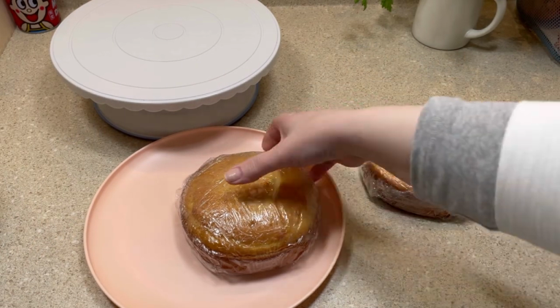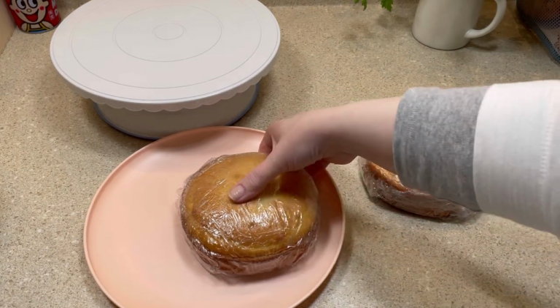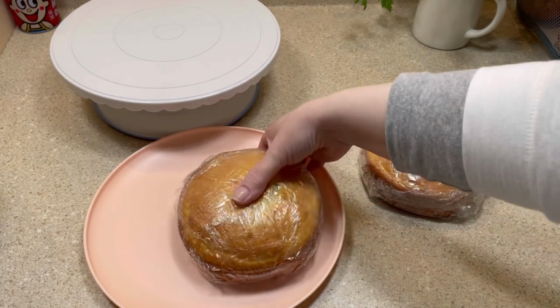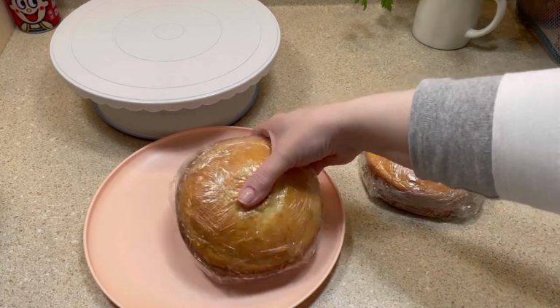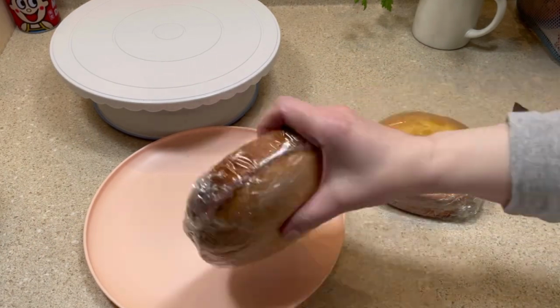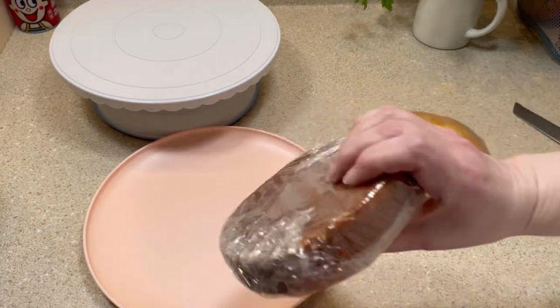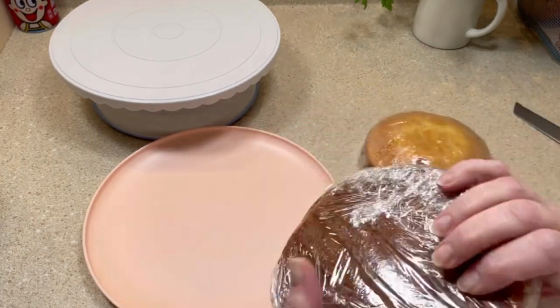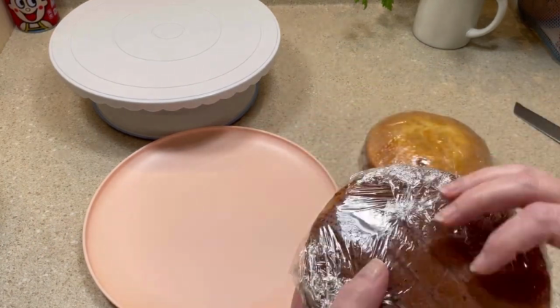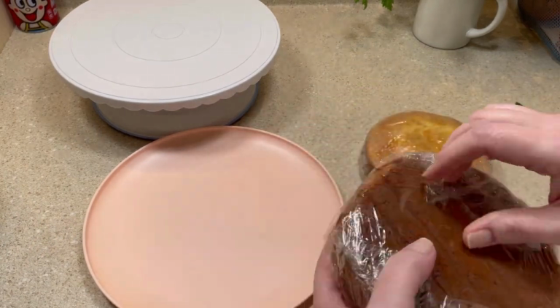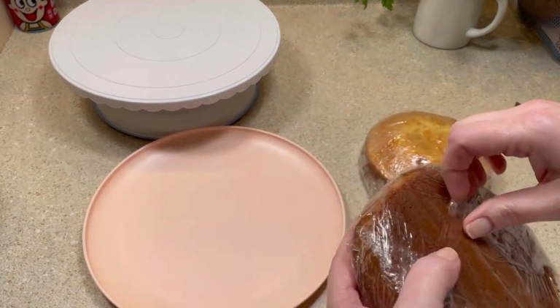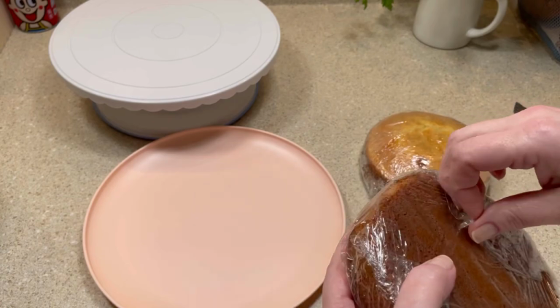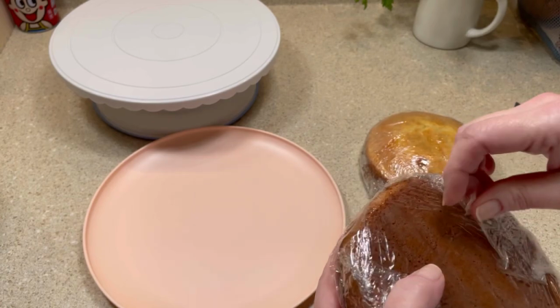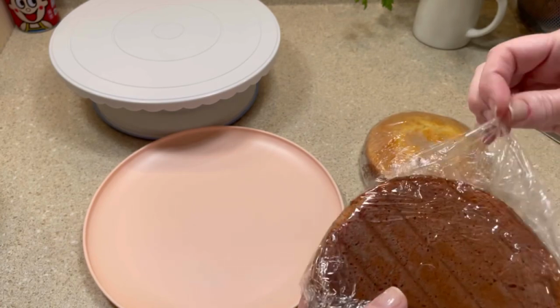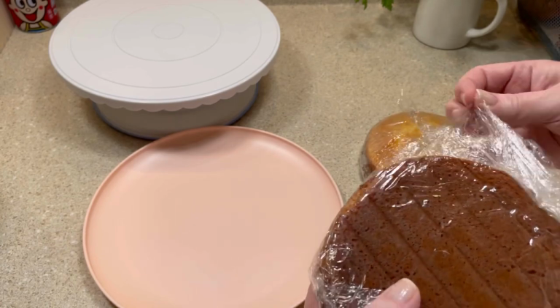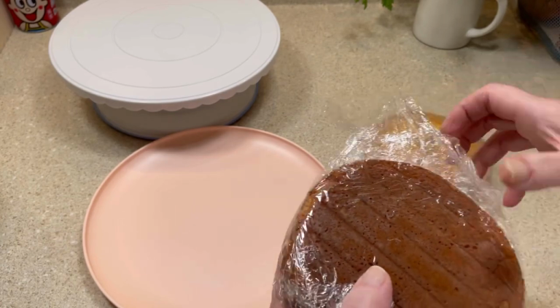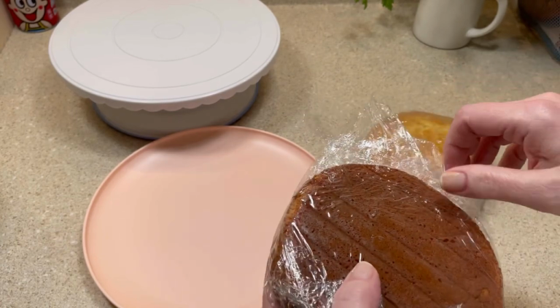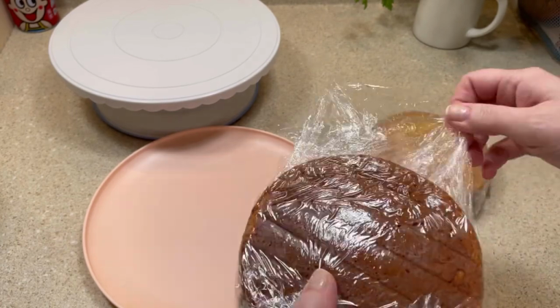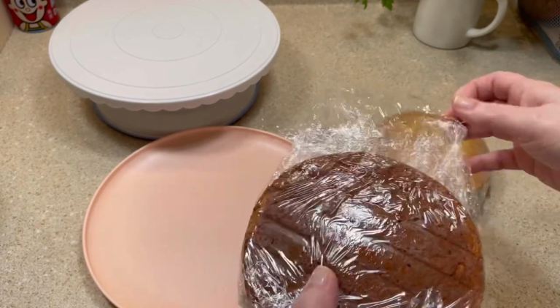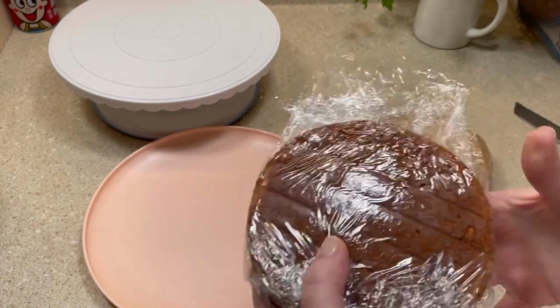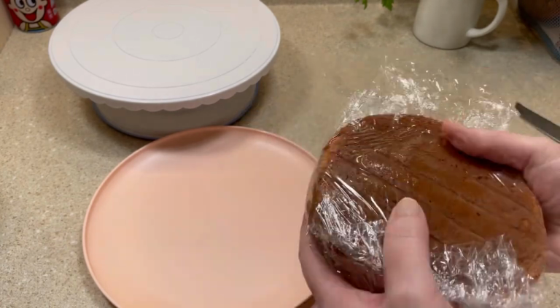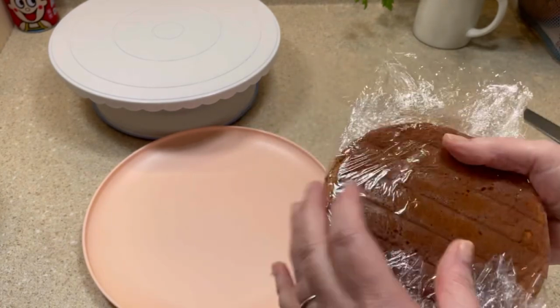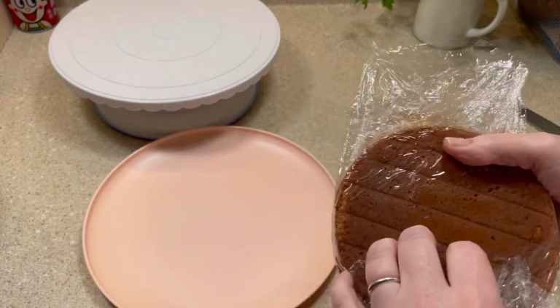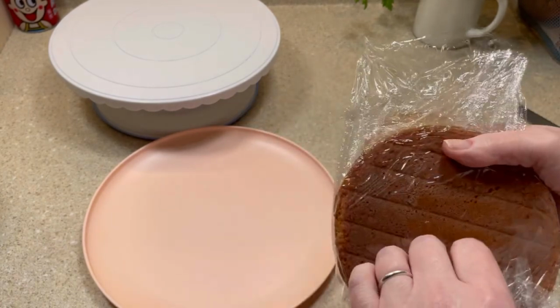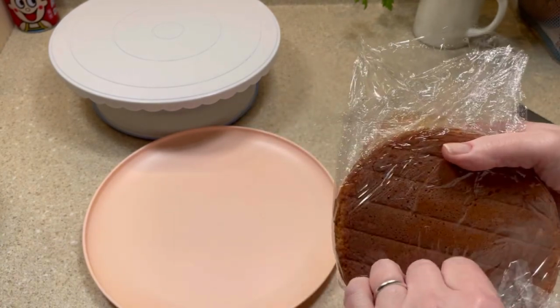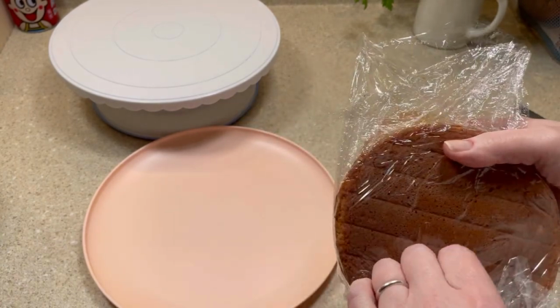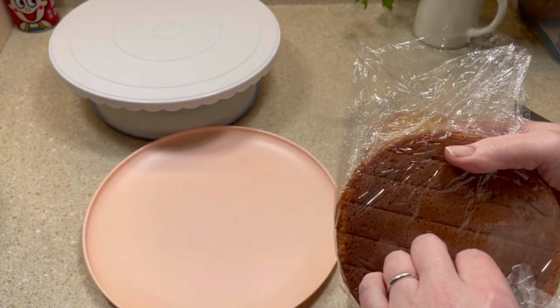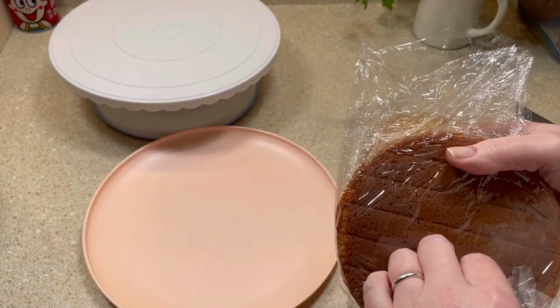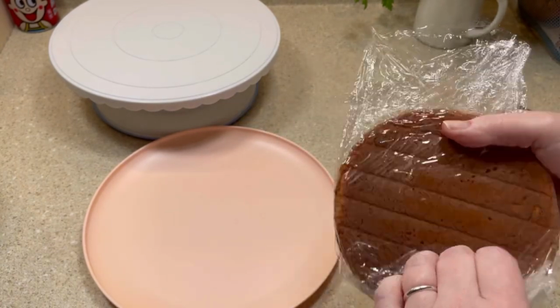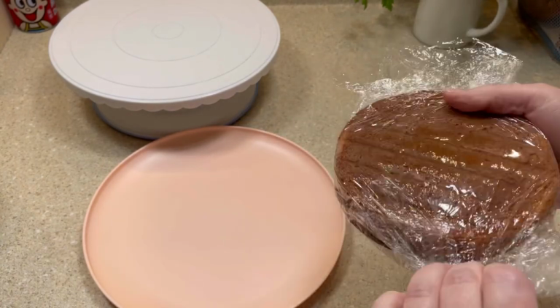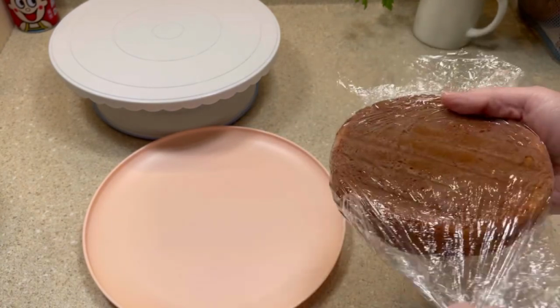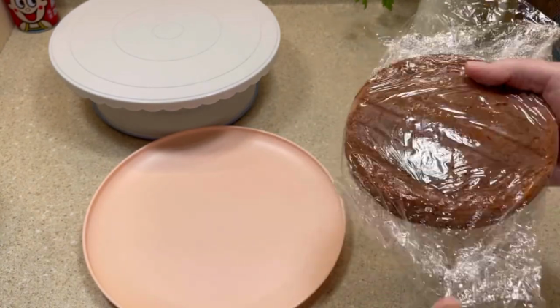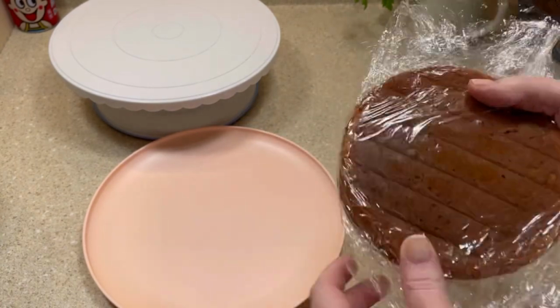I baked these yesterday and I wrapped them in plastic and kept them in the refrigerator until they were nice and cold.